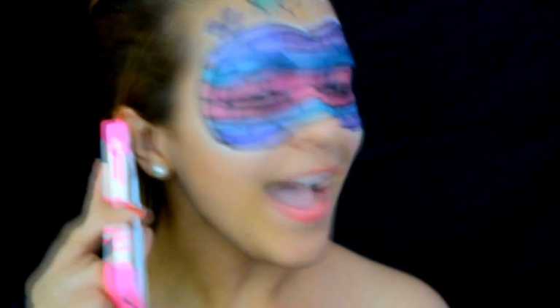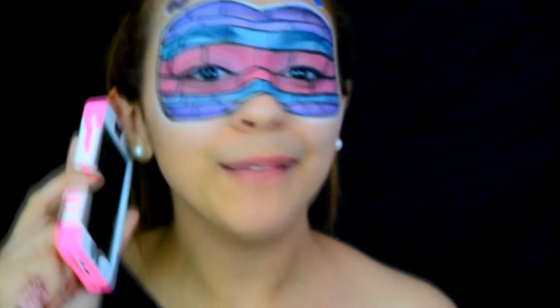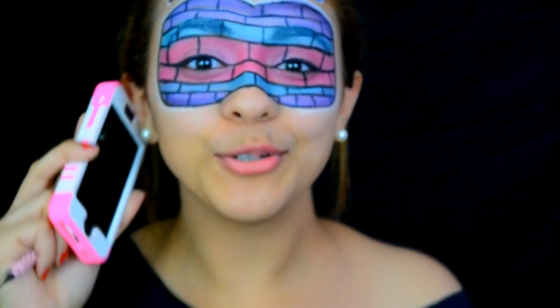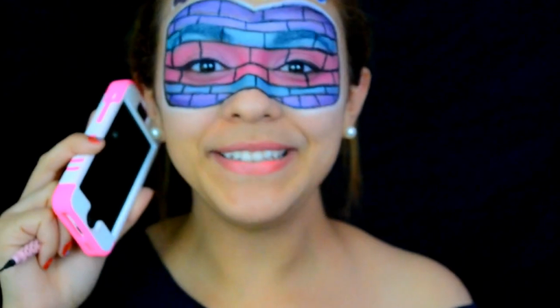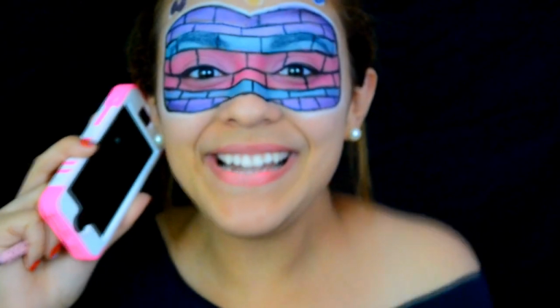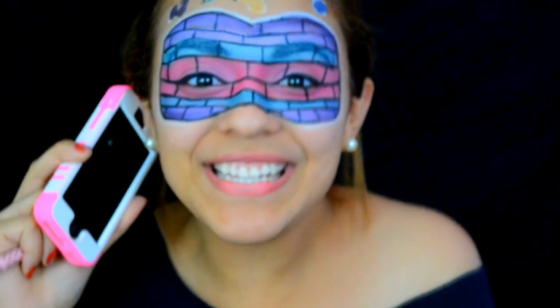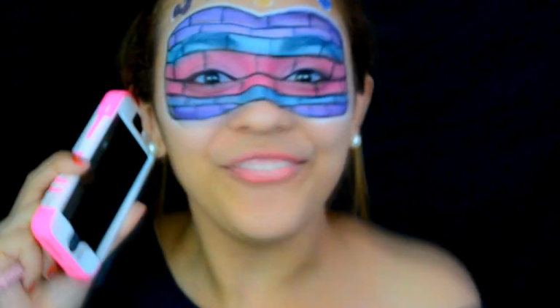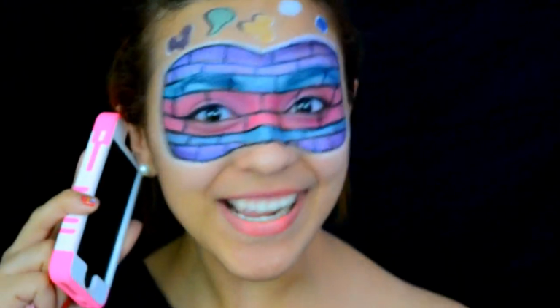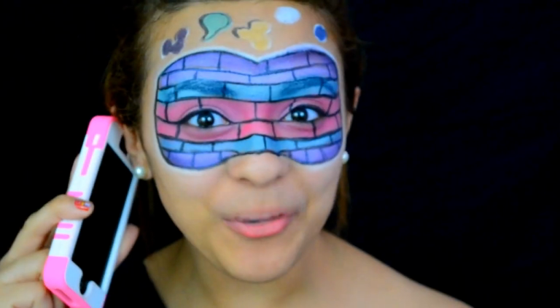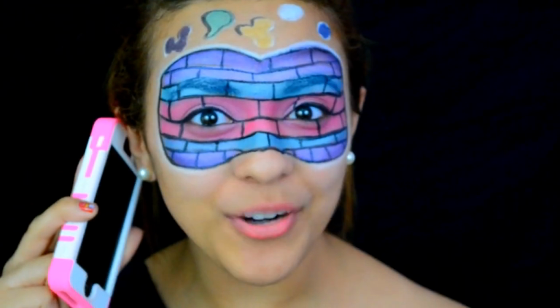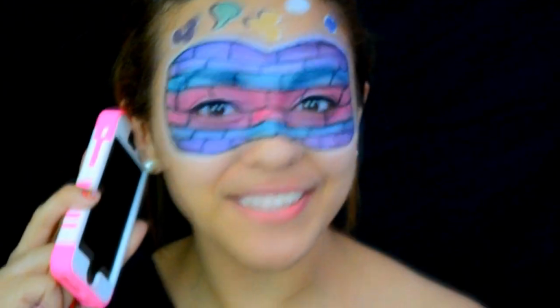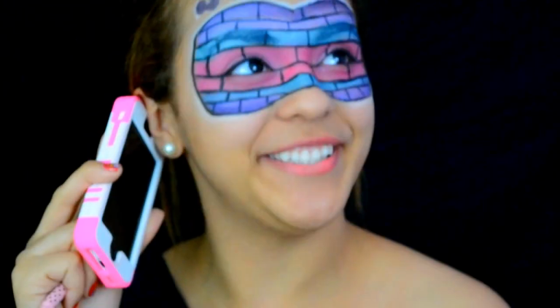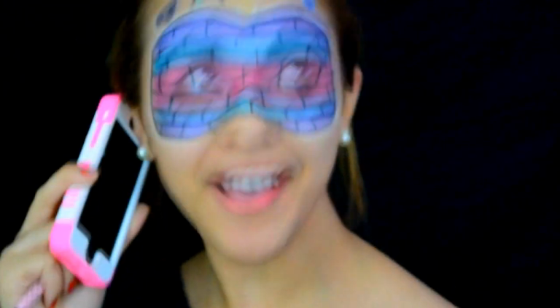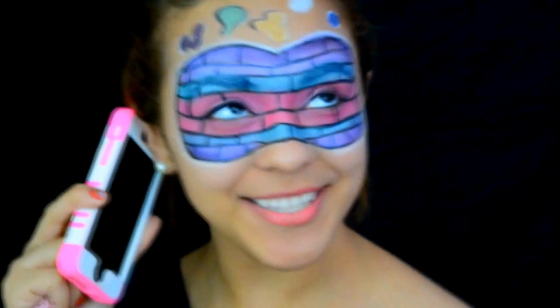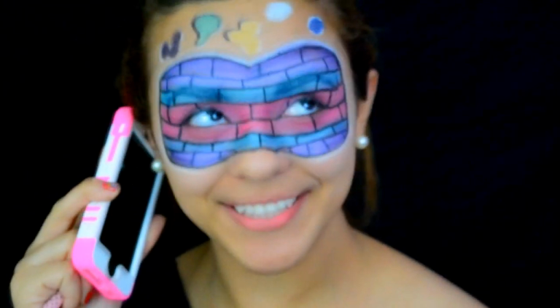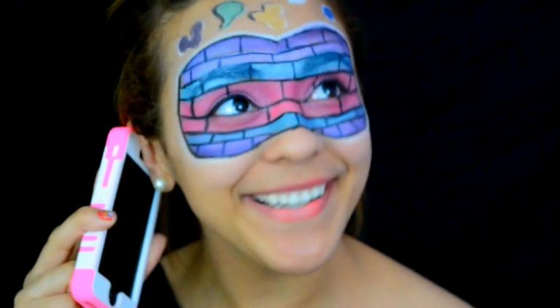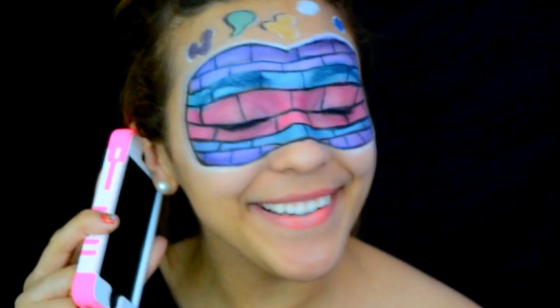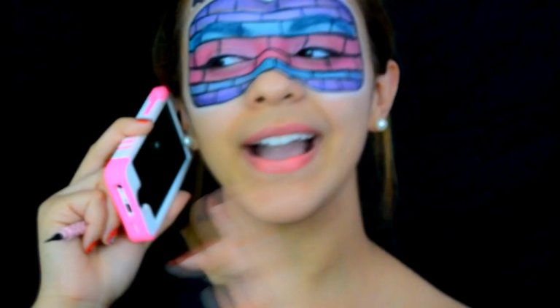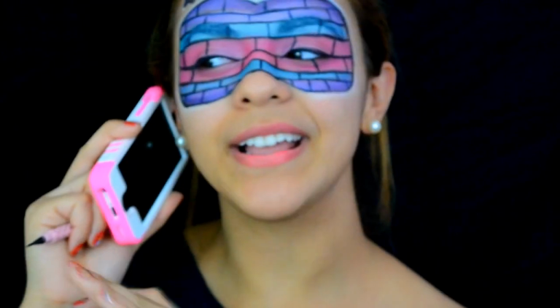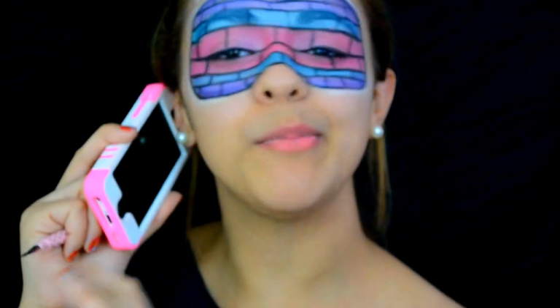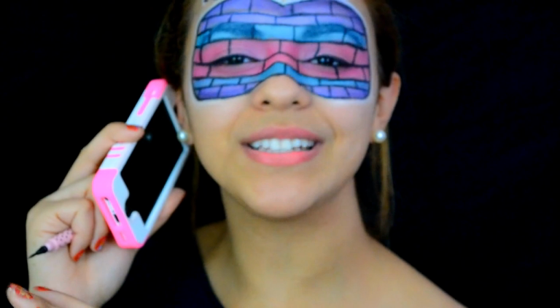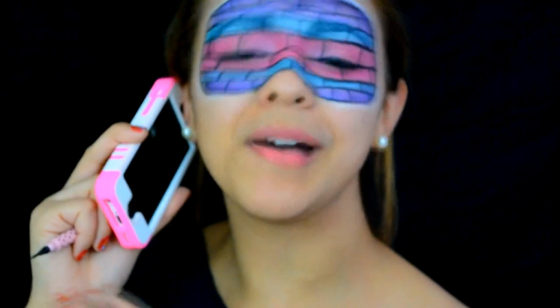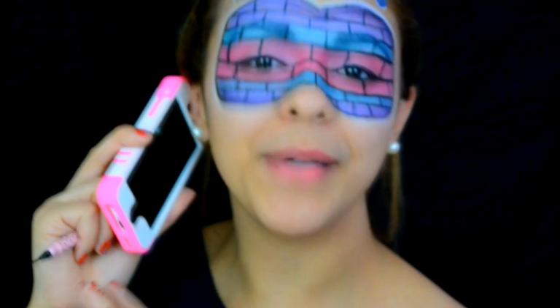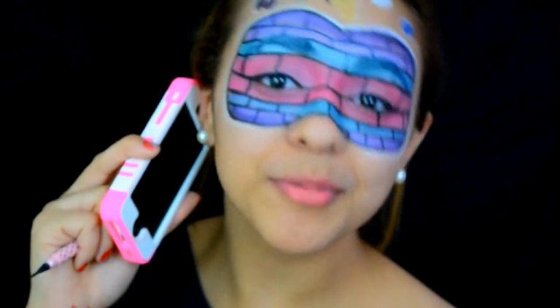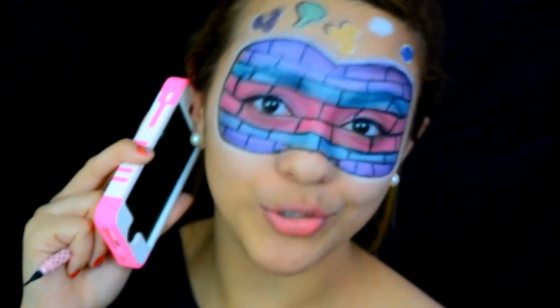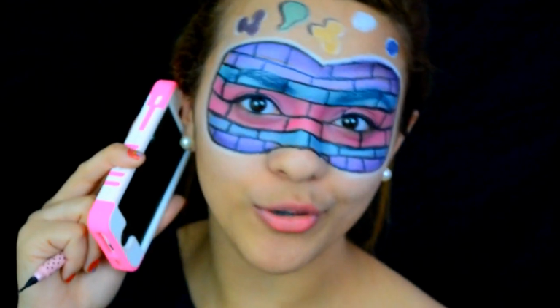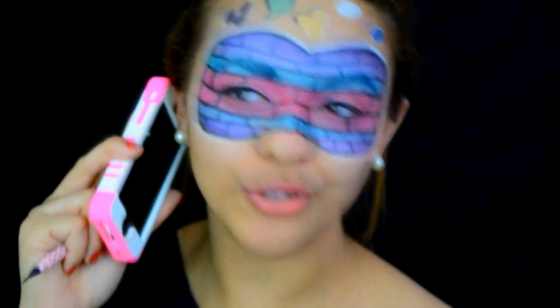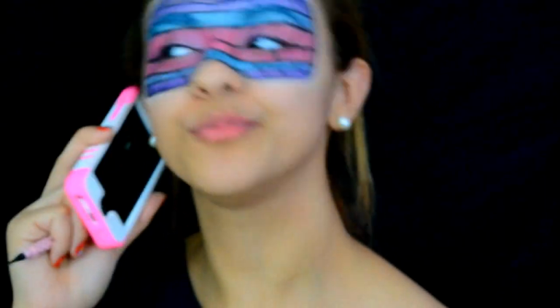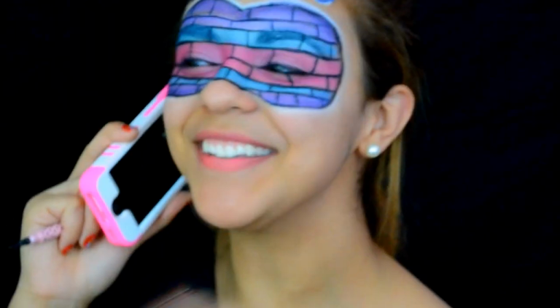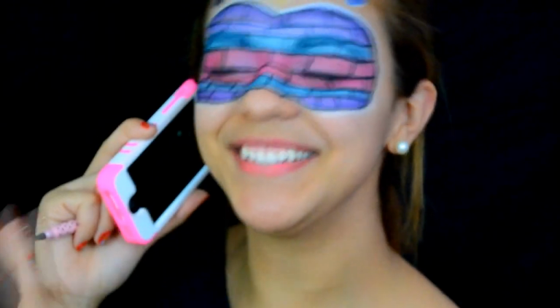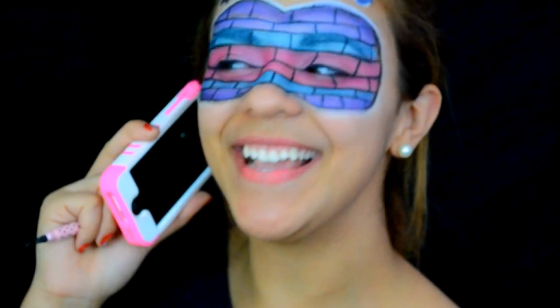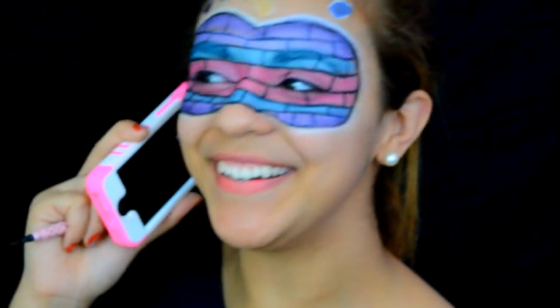I'm doing the NYX Face Awards! I gotta get back to my makeup tutorial. I'll see you later.